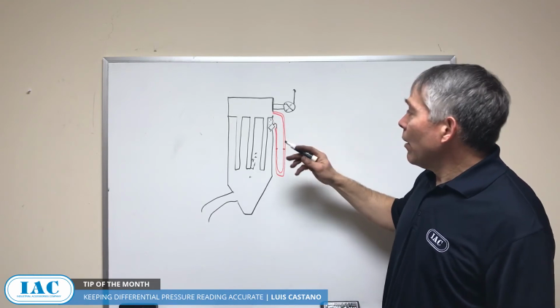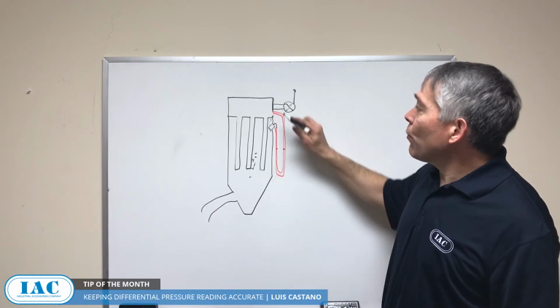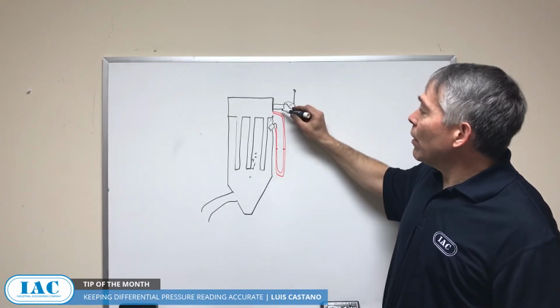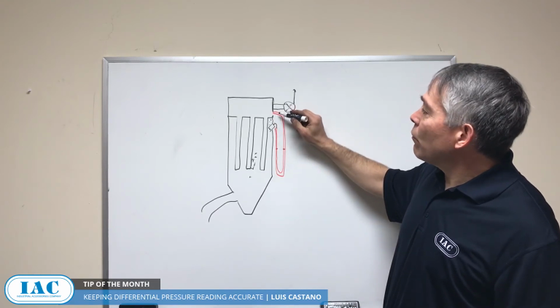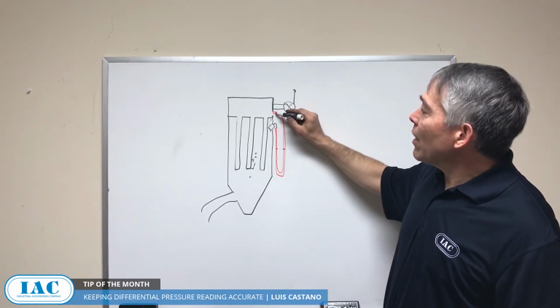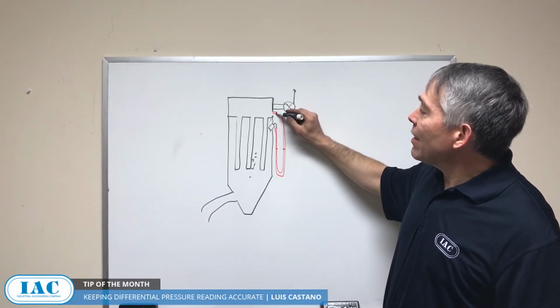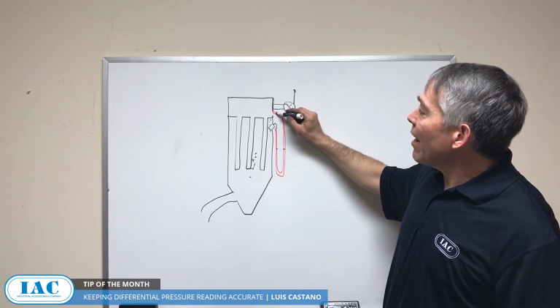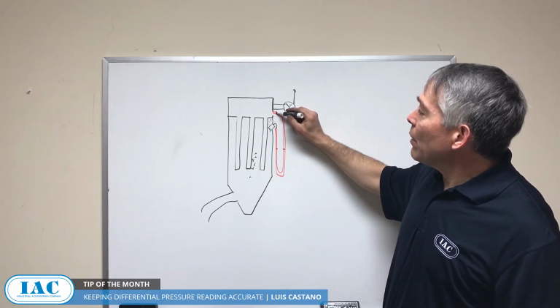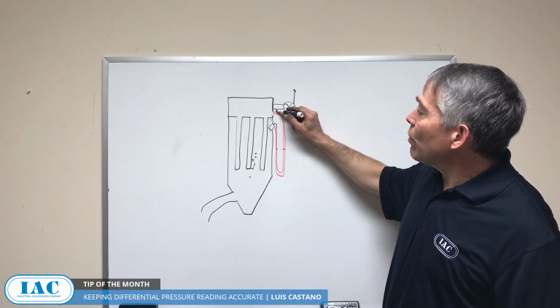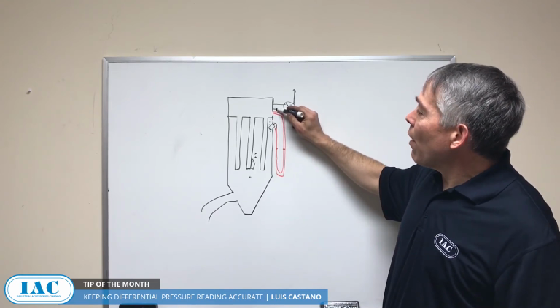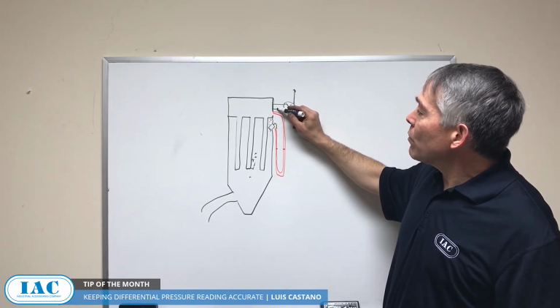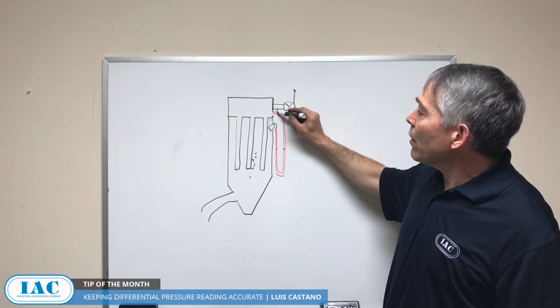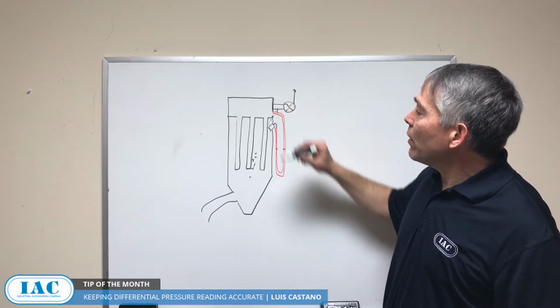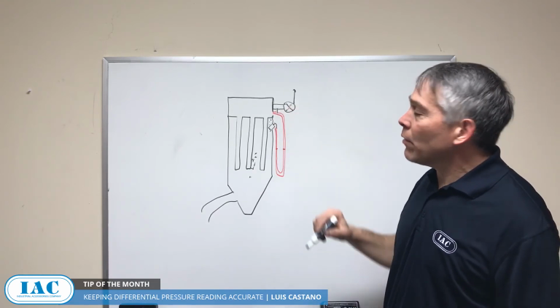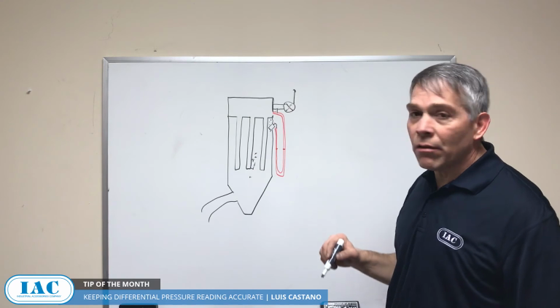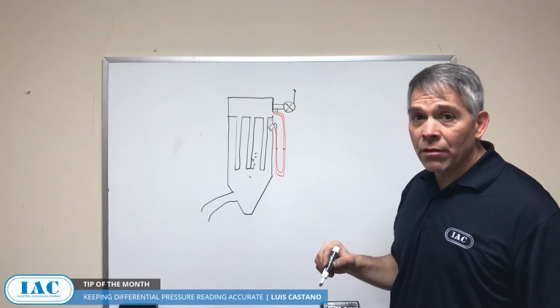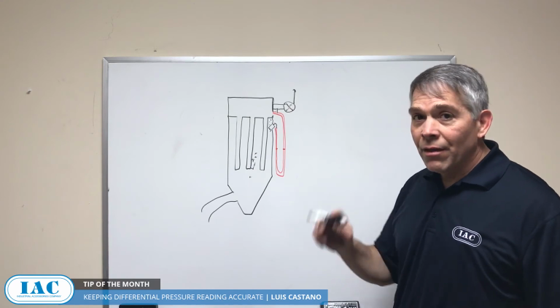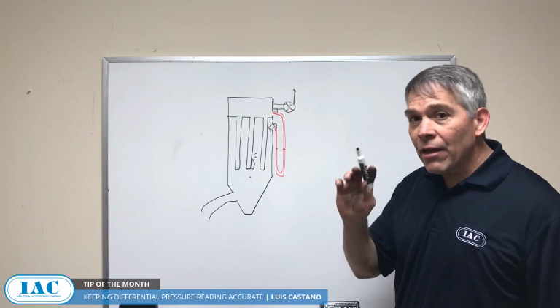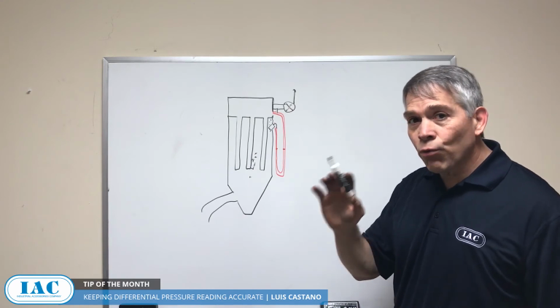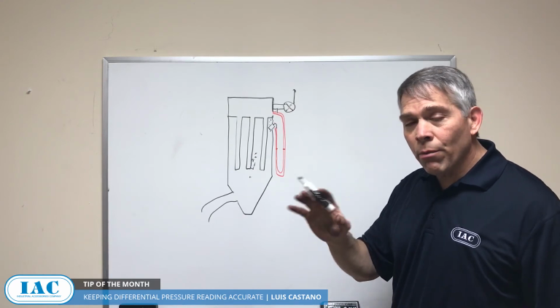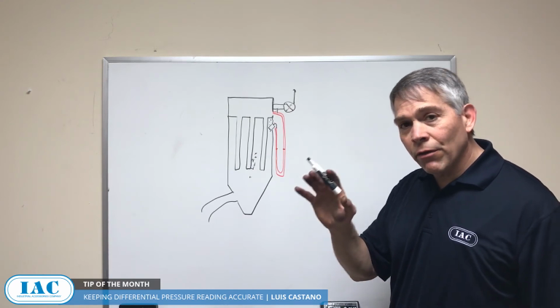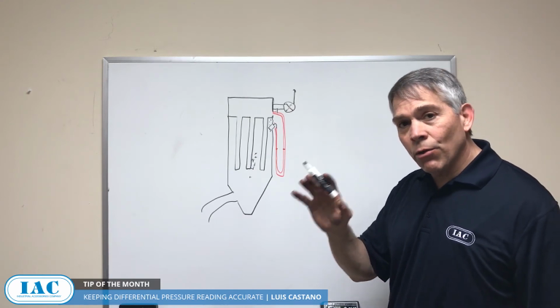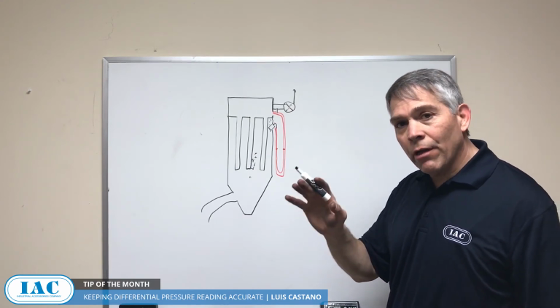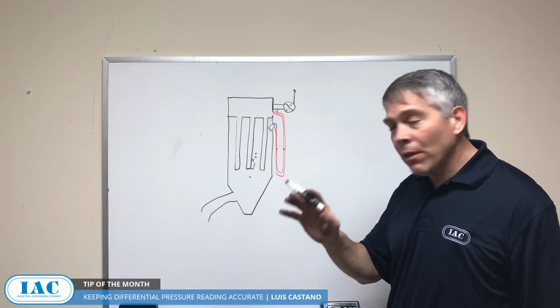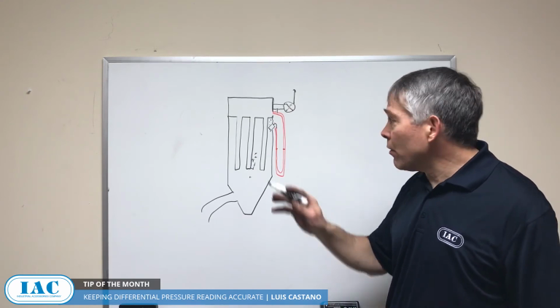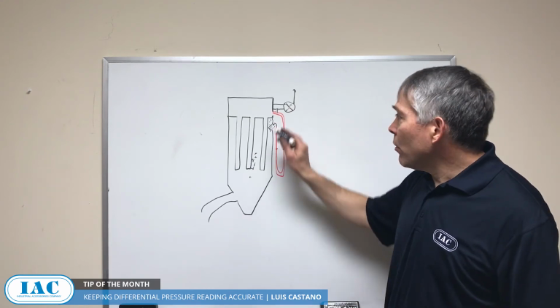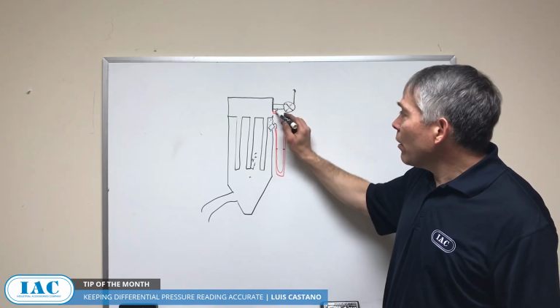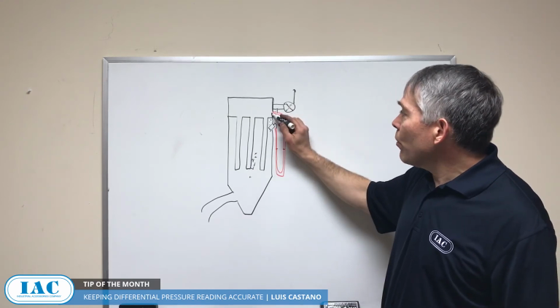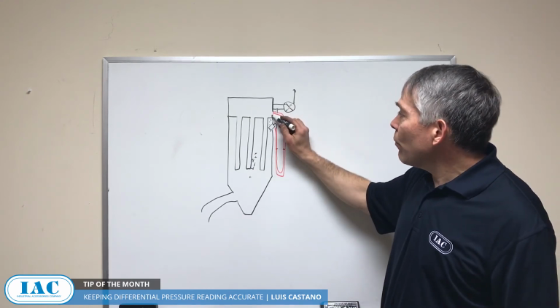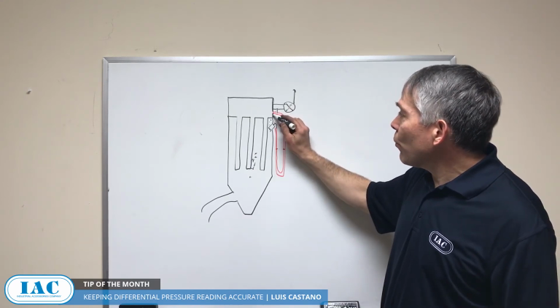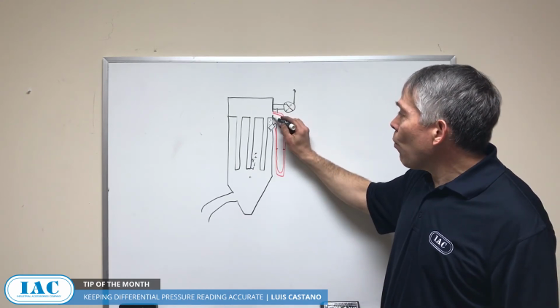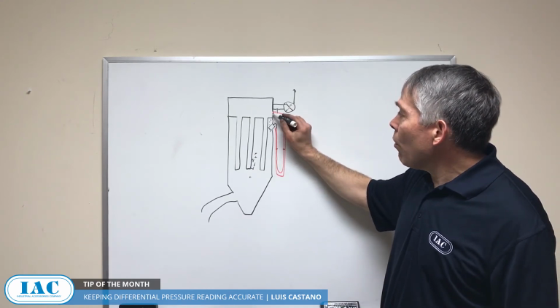Another thing: sometimes they tap into the bottom side of the outlet duct — that is wrong because it'll get plugged. You have to go into the vertical wall.